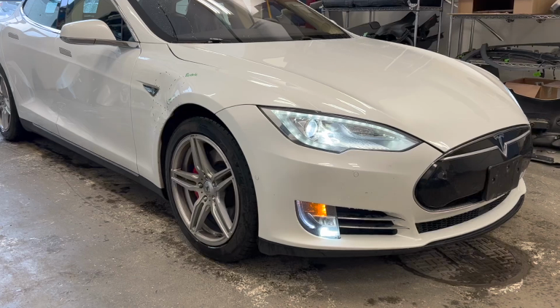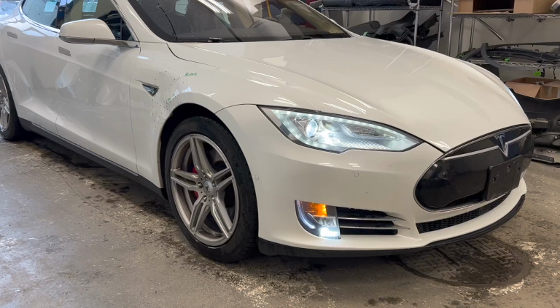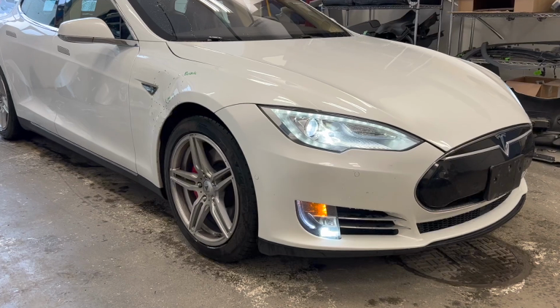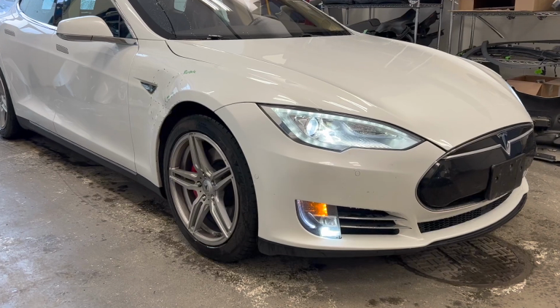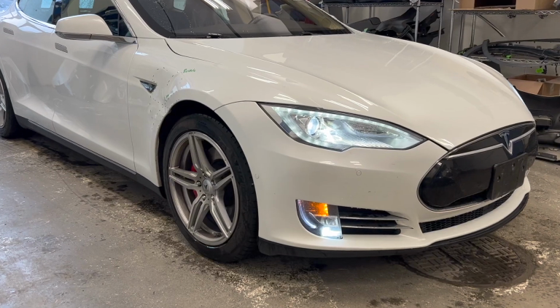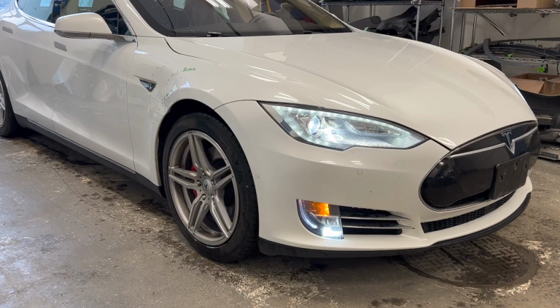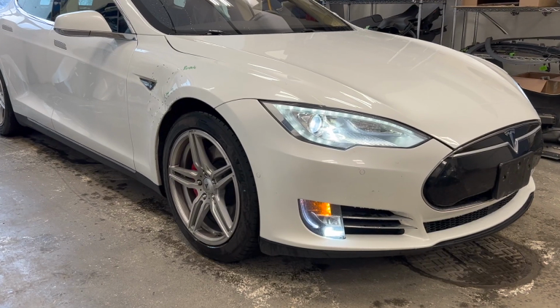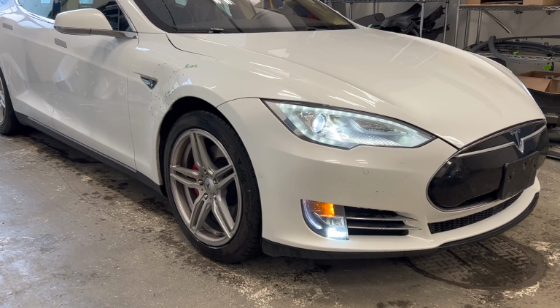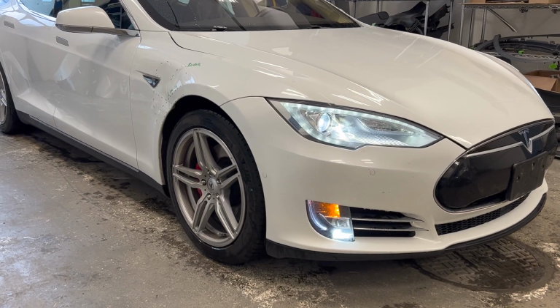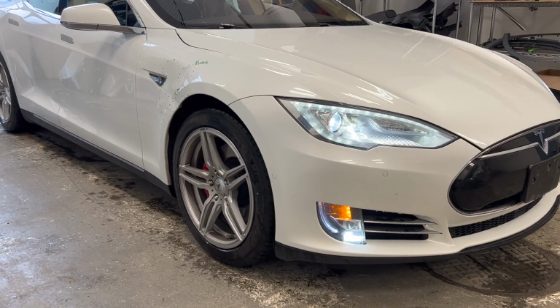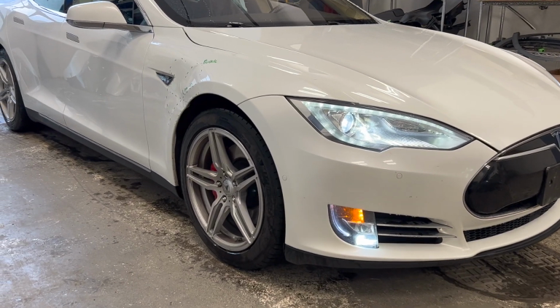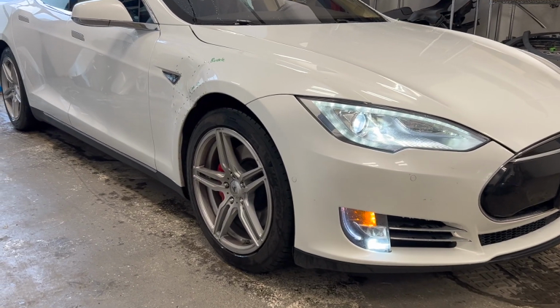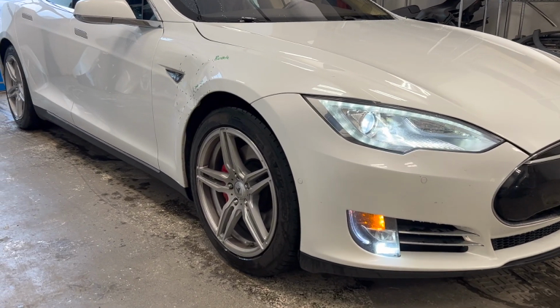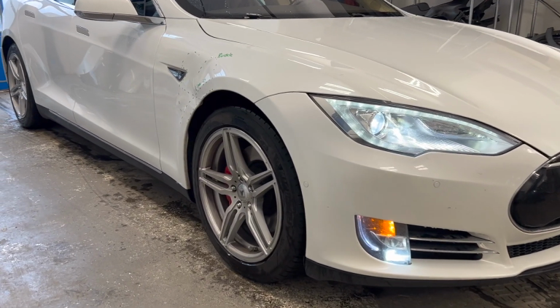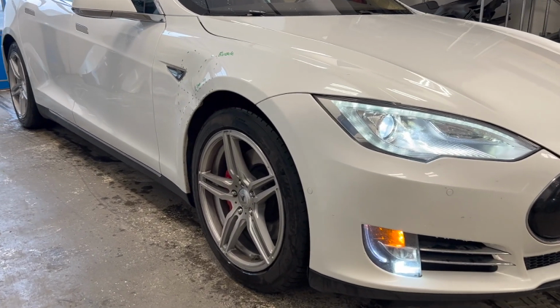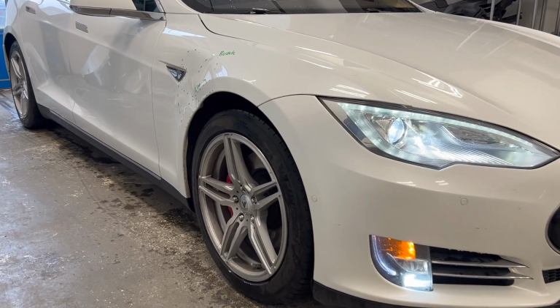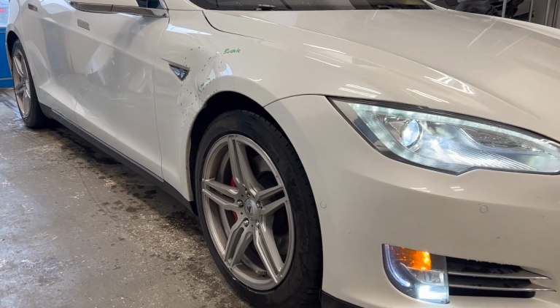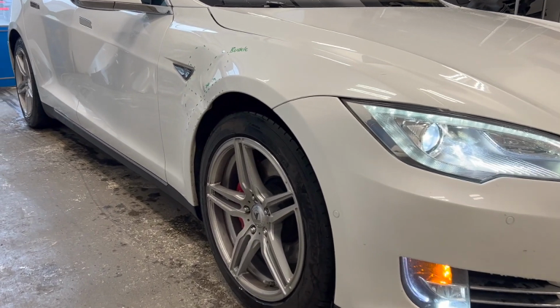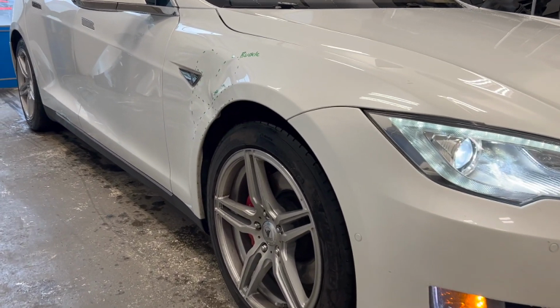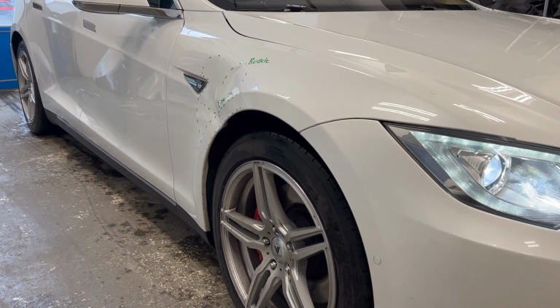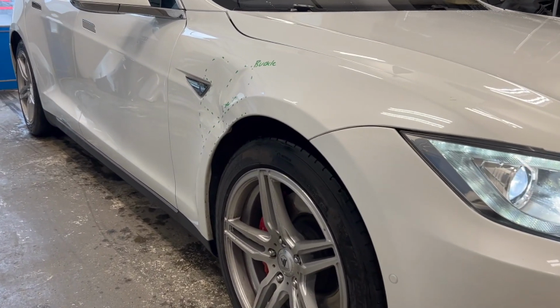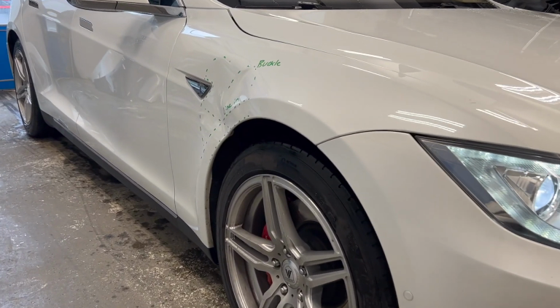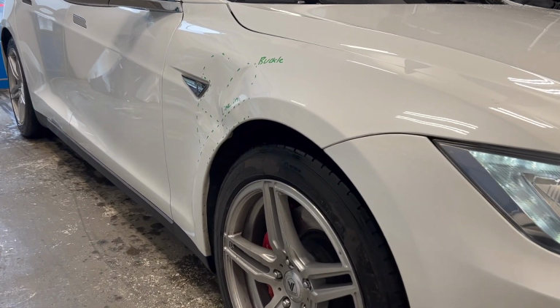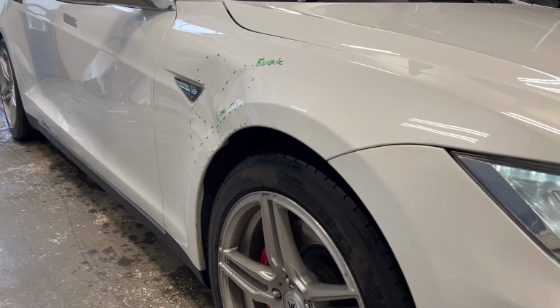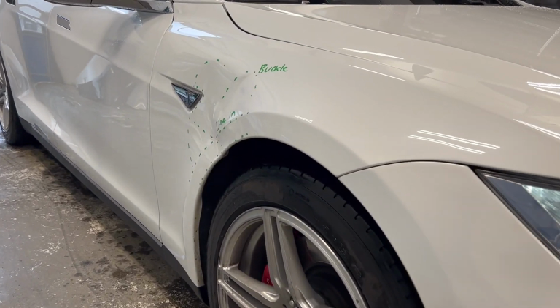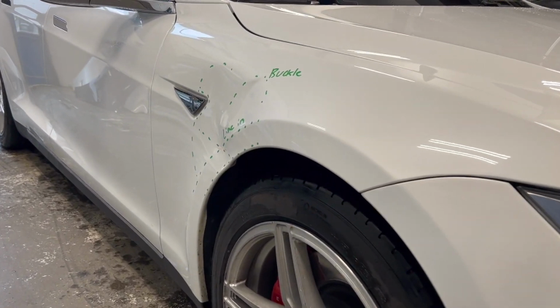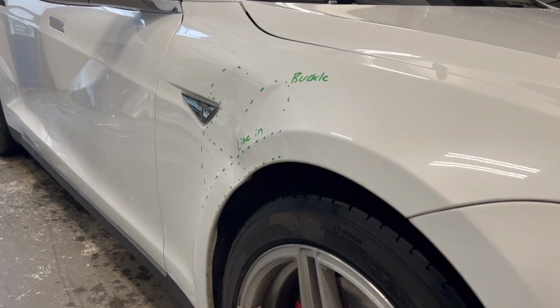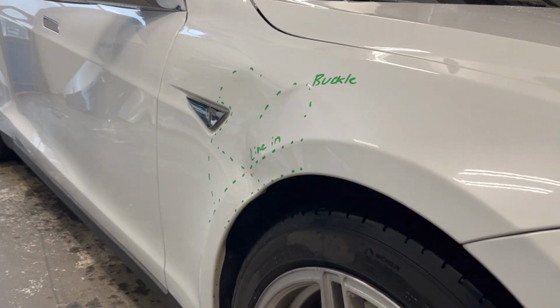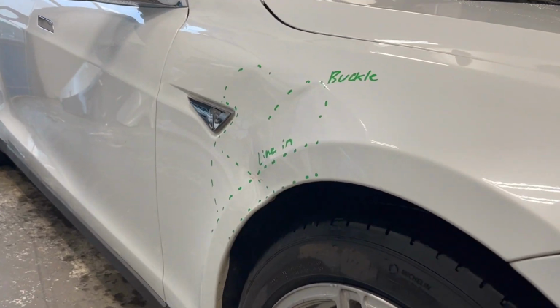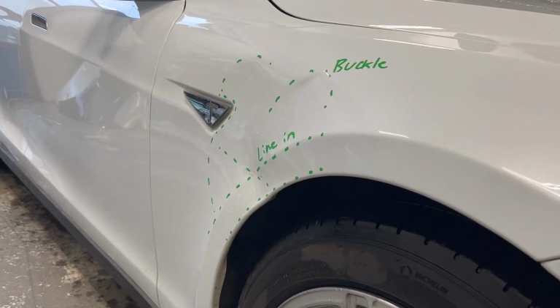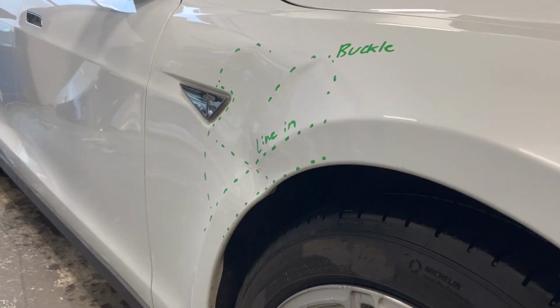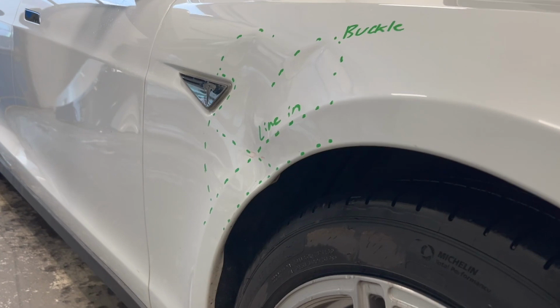On this week's episode, we will be replacing a fender on a Tesla Model S.